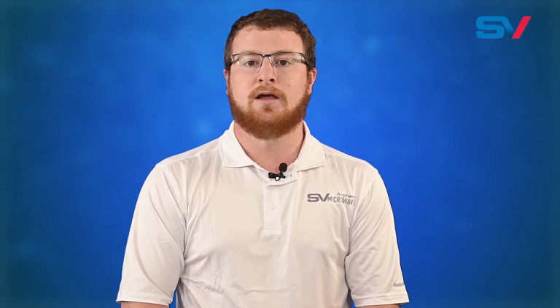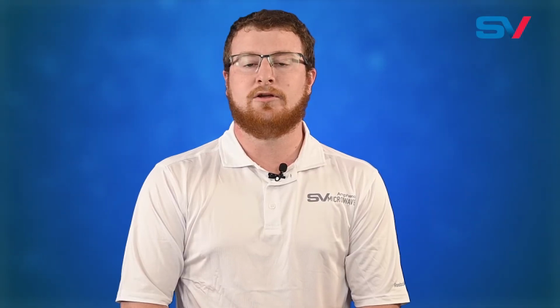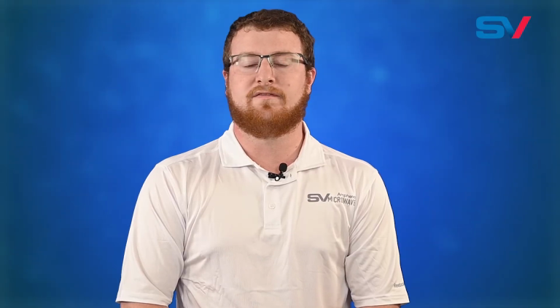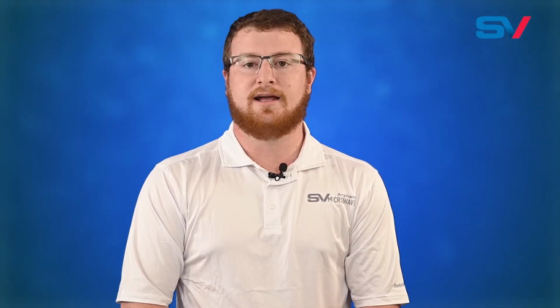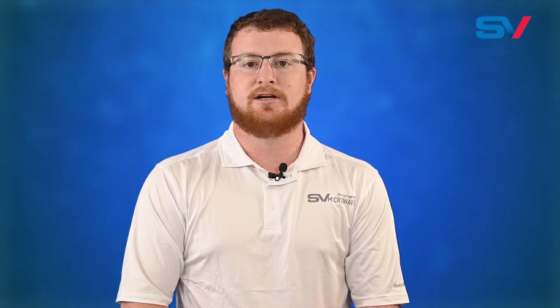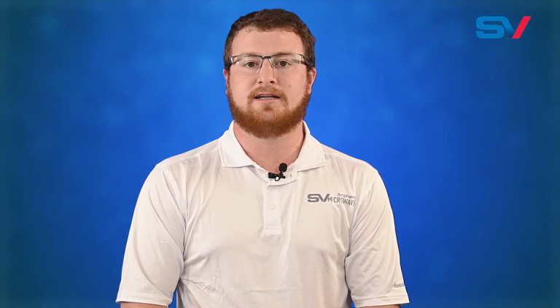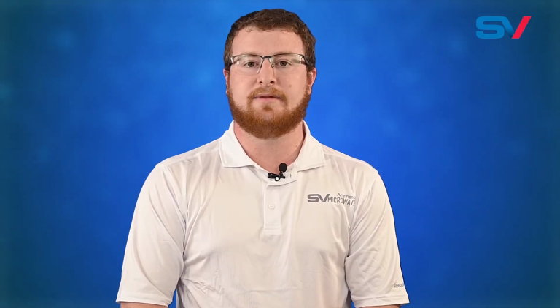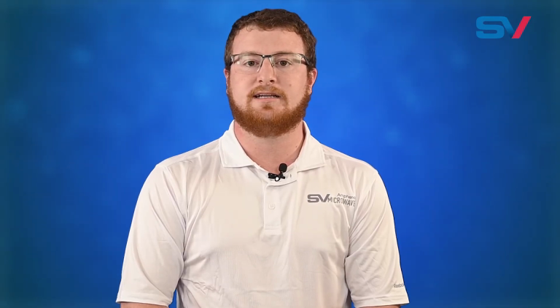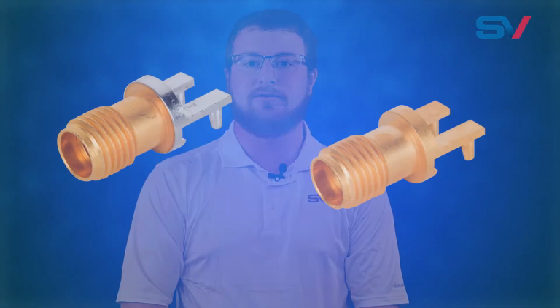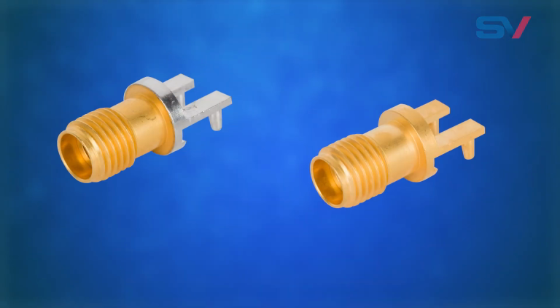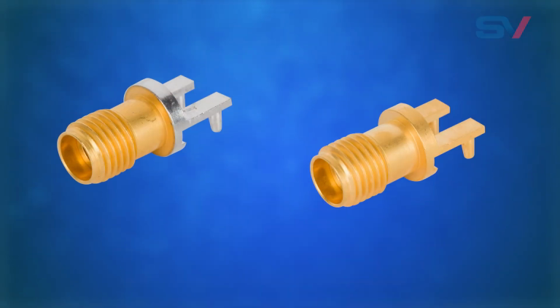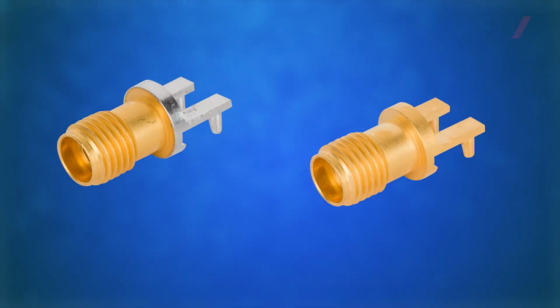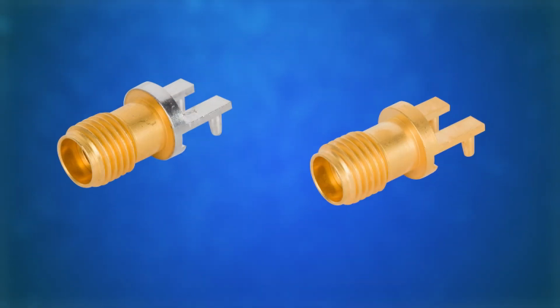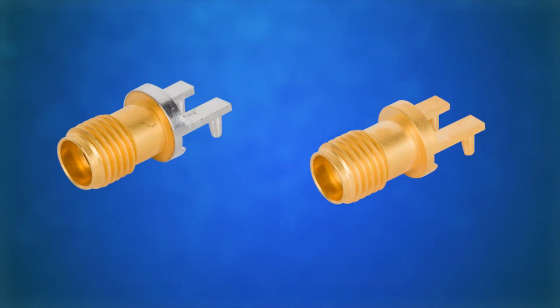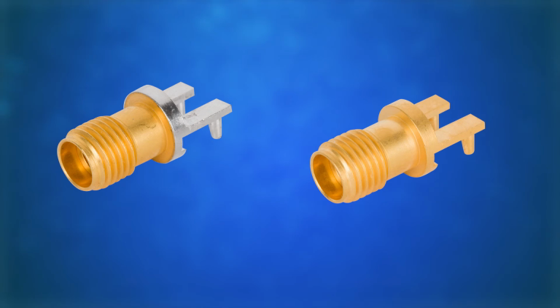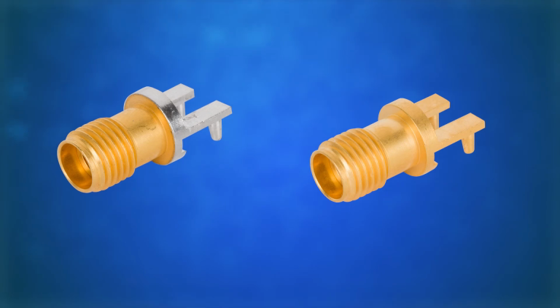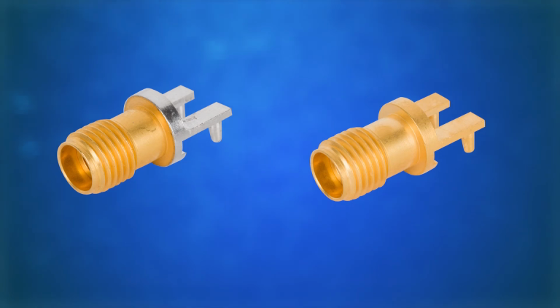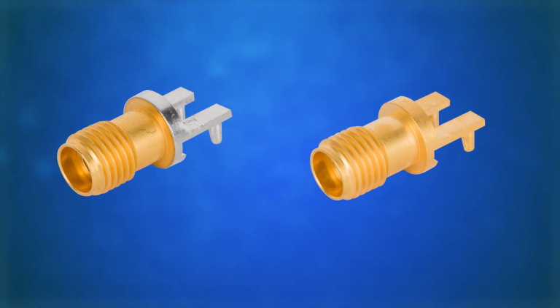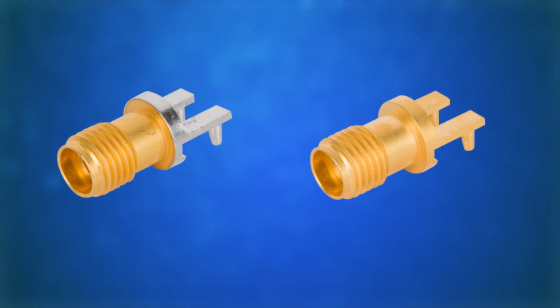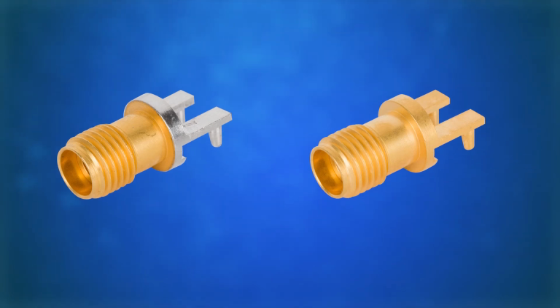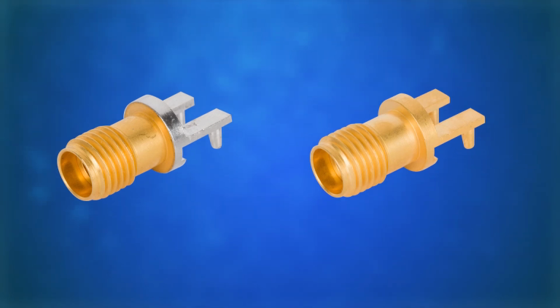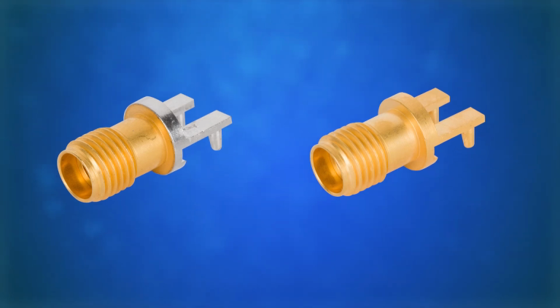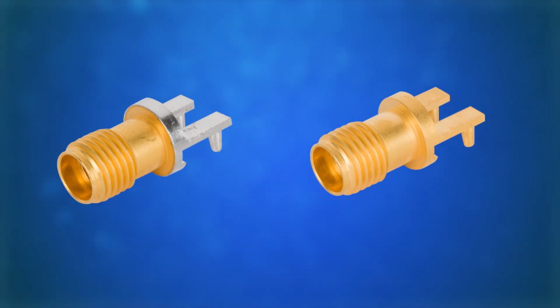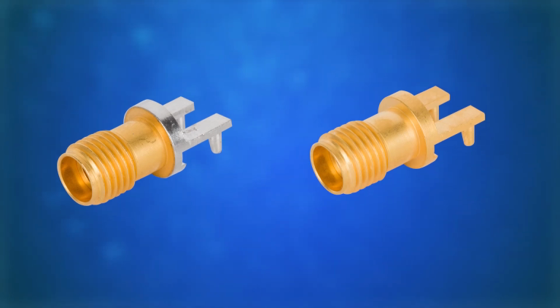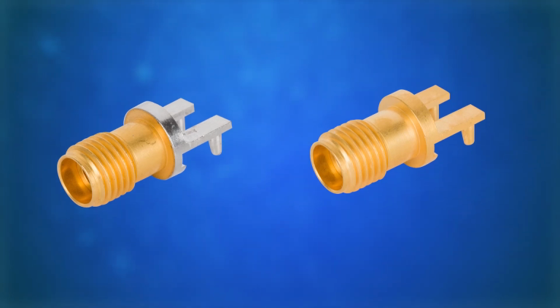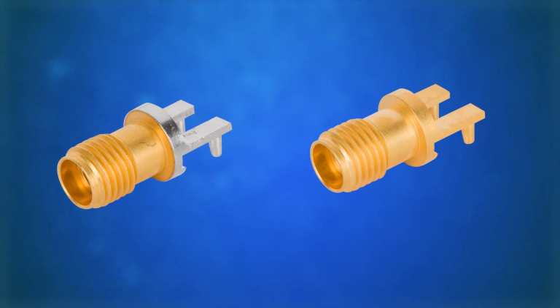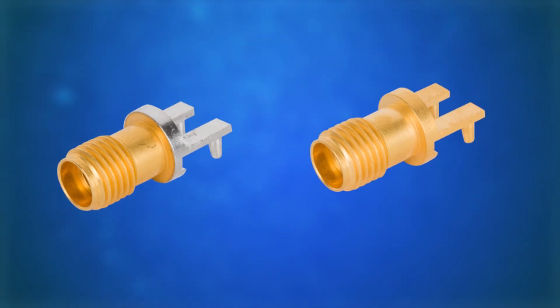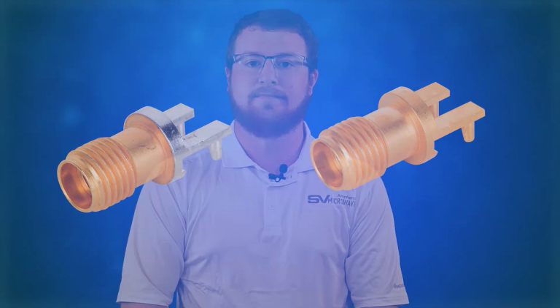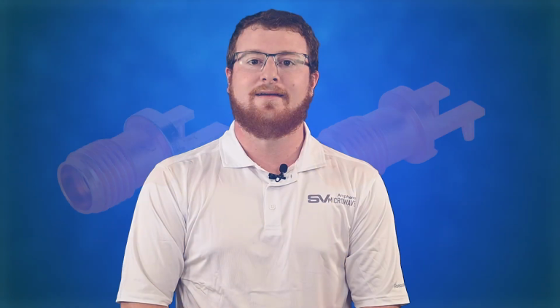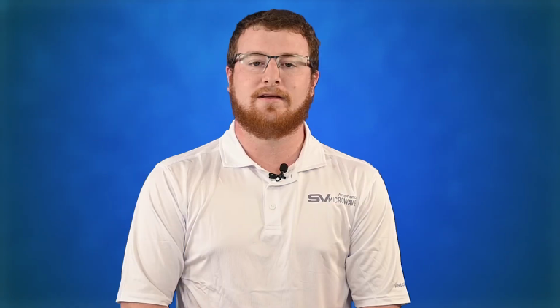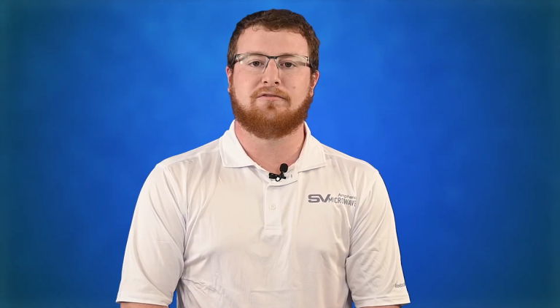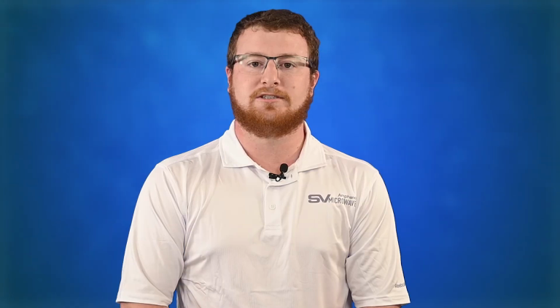You can find edge lock SMAs and 292s on our website. They are also available as pre-tinned or de-golded. Thank you for watching.